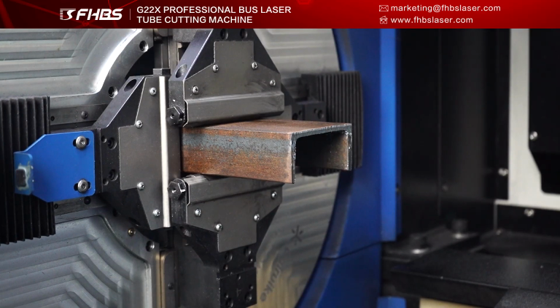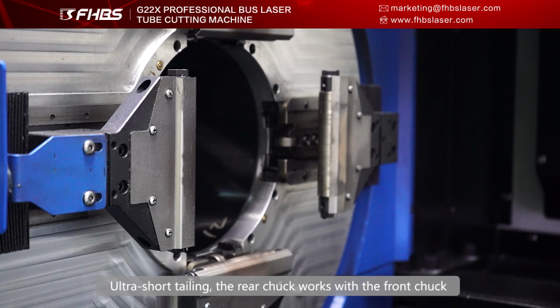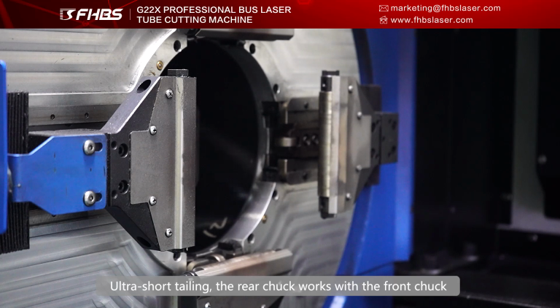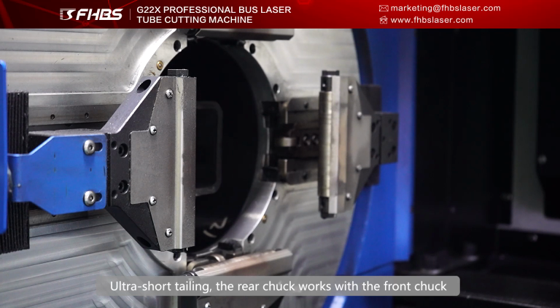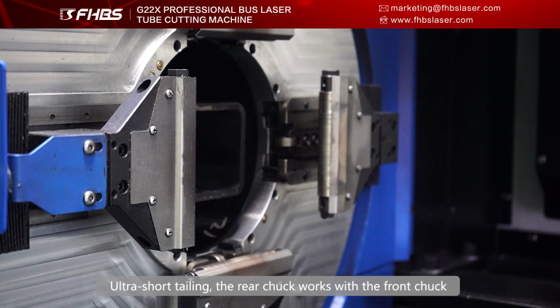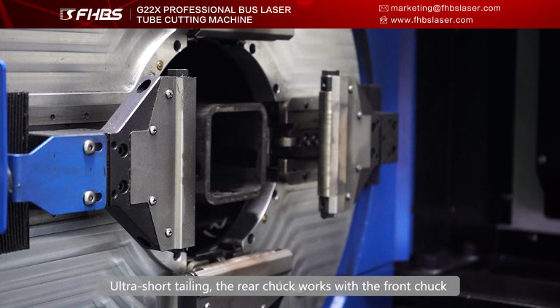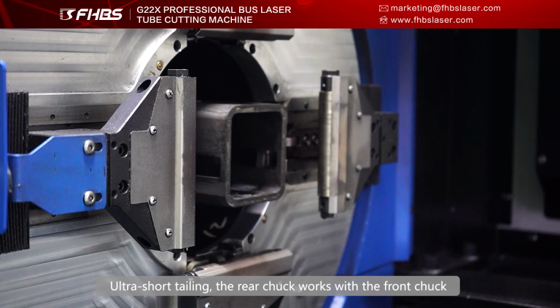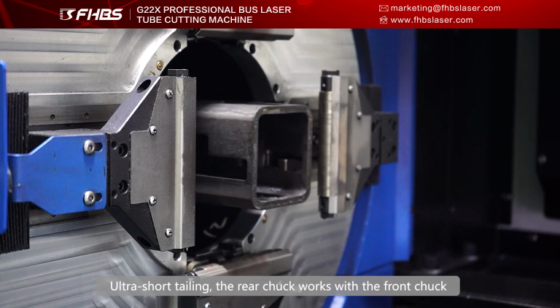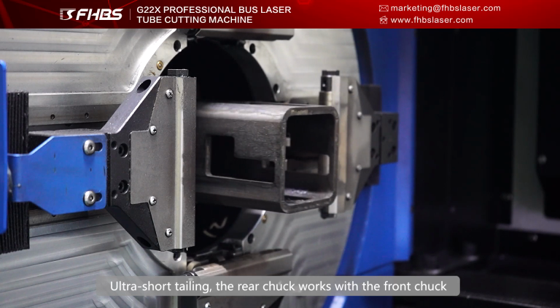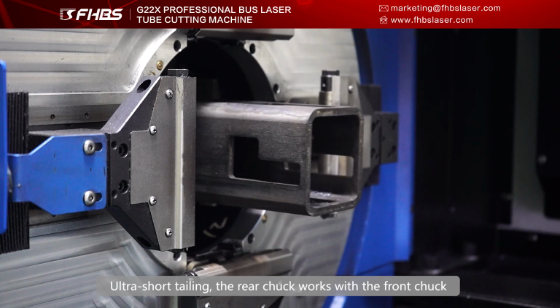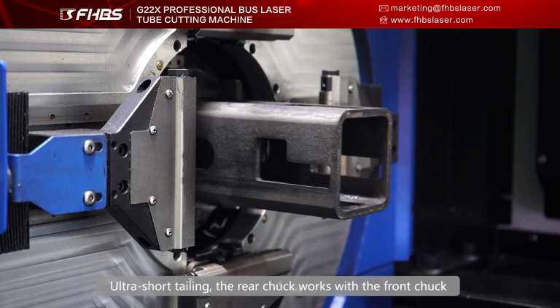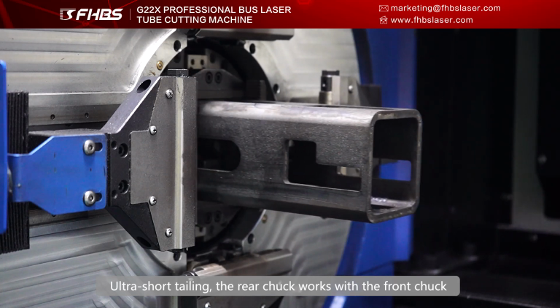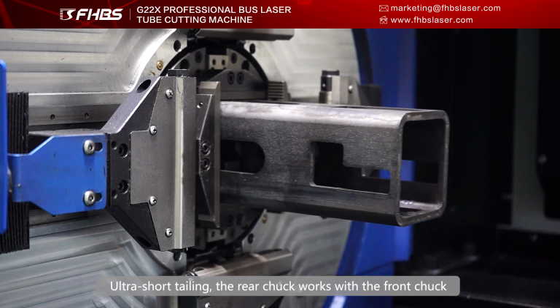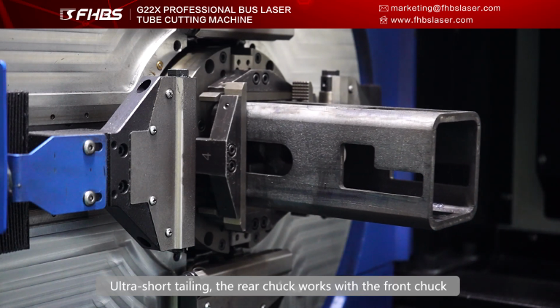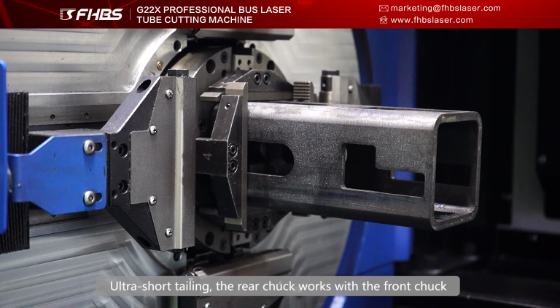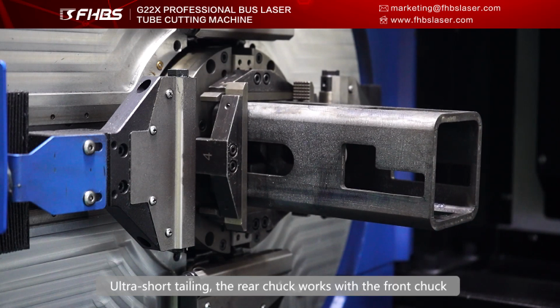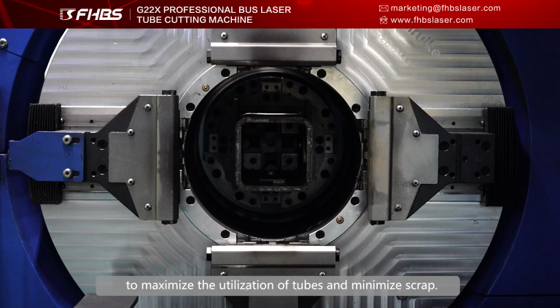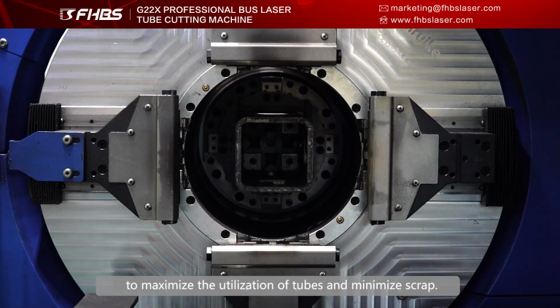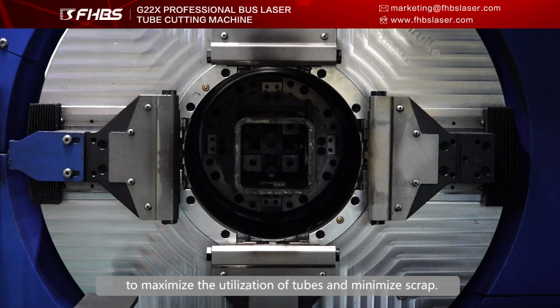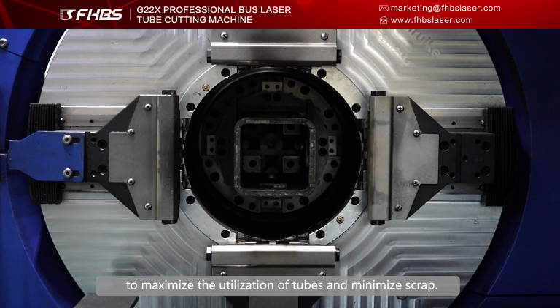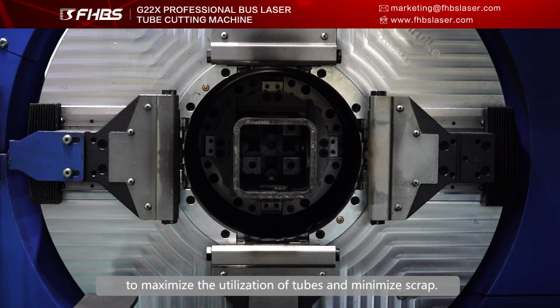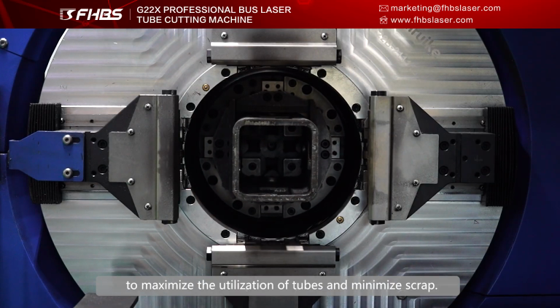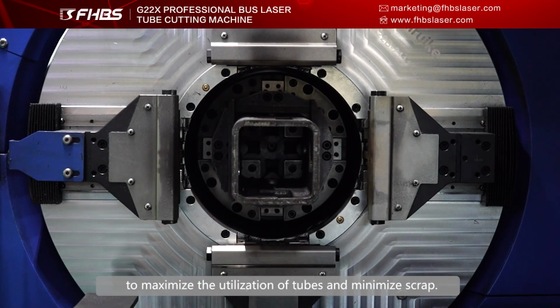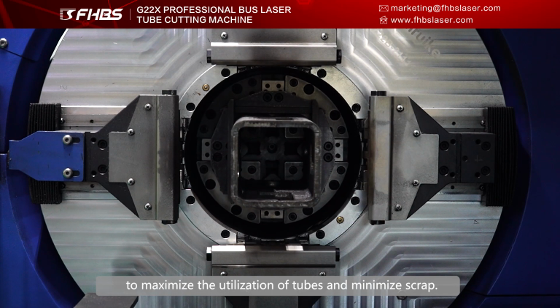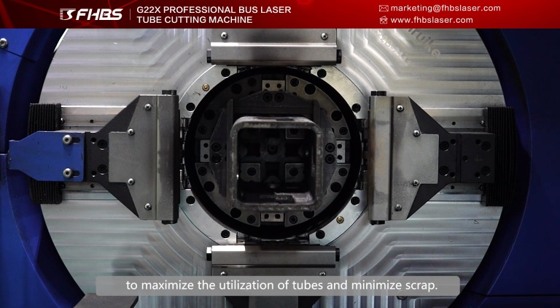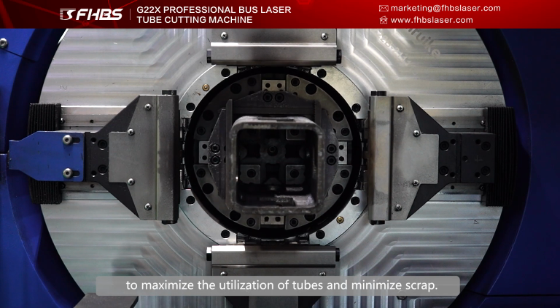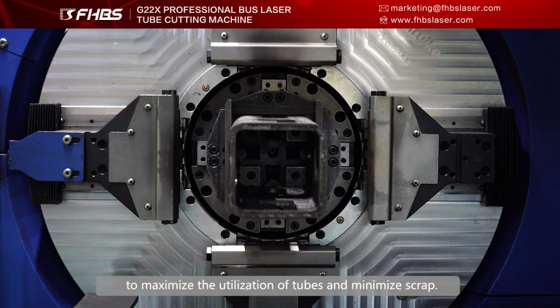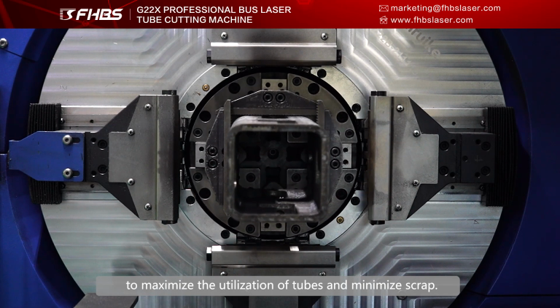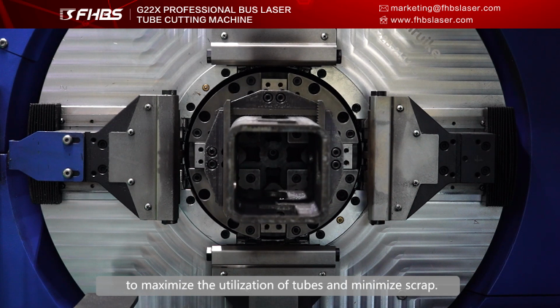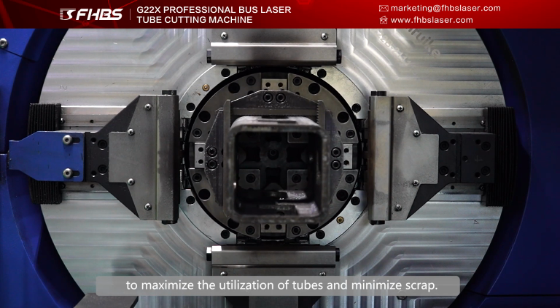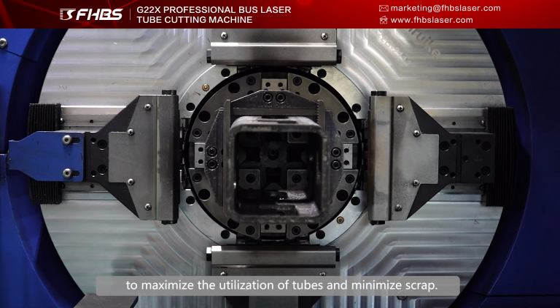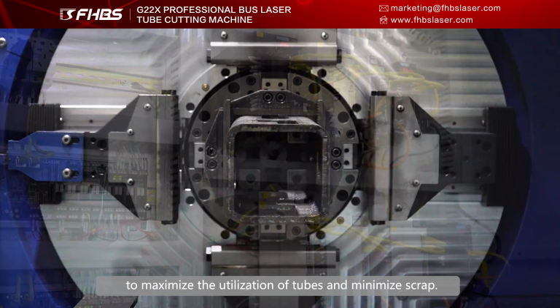Ultra-short-tail design: the rear truck works with the front truck to maximize the utilization of the tubes and minimize scrap.